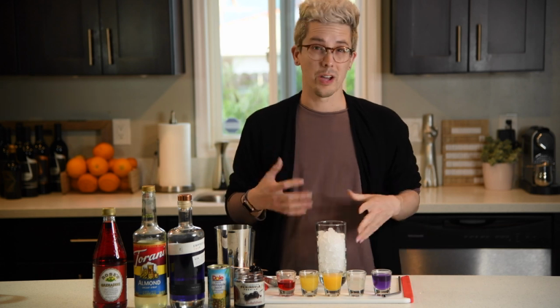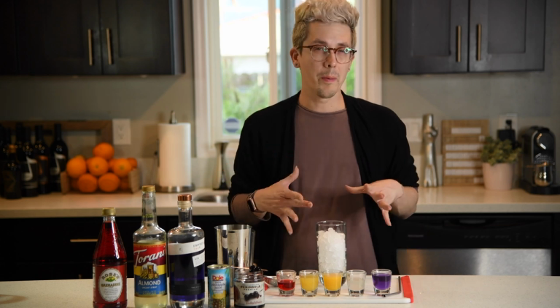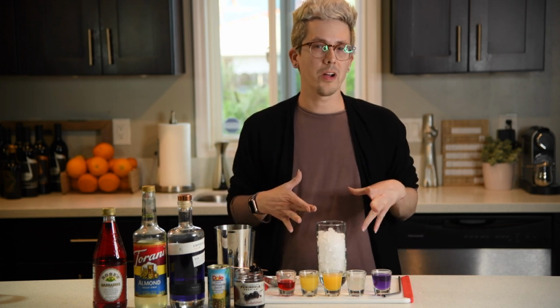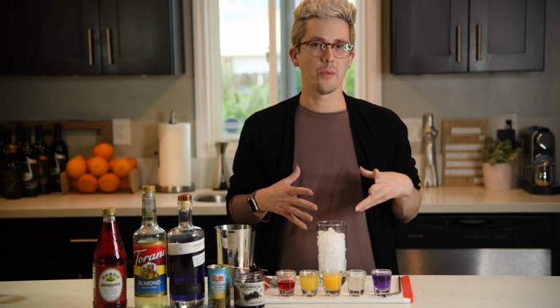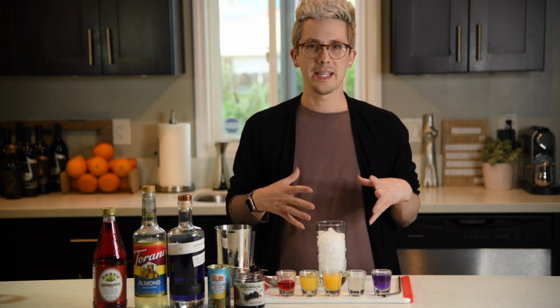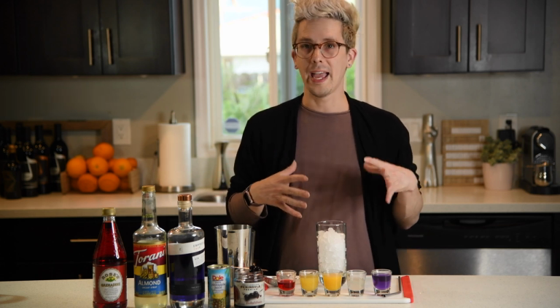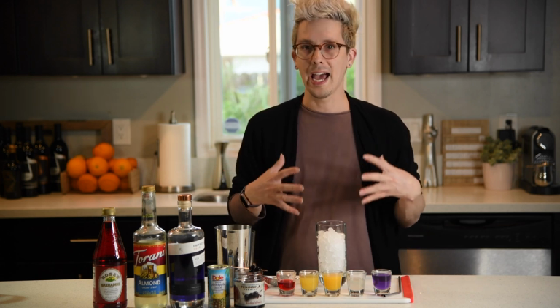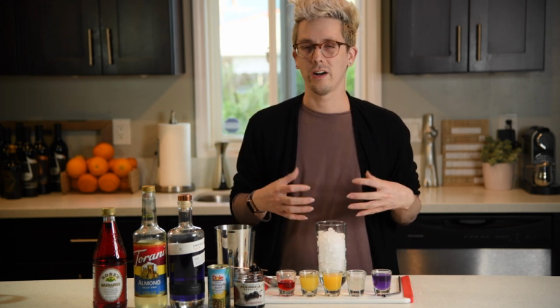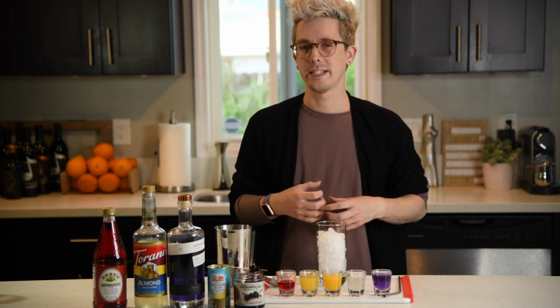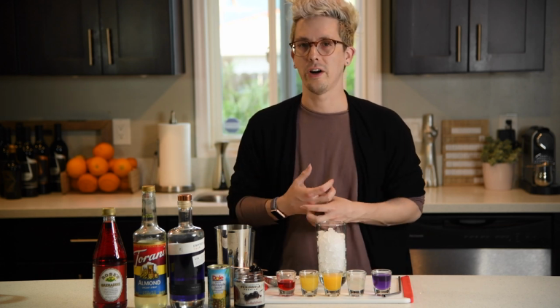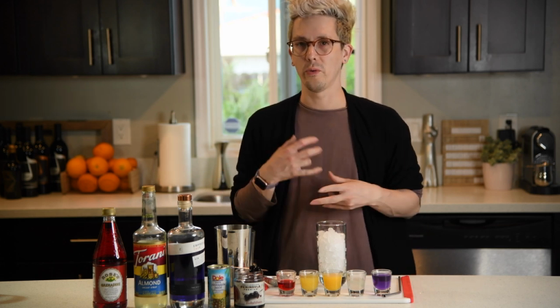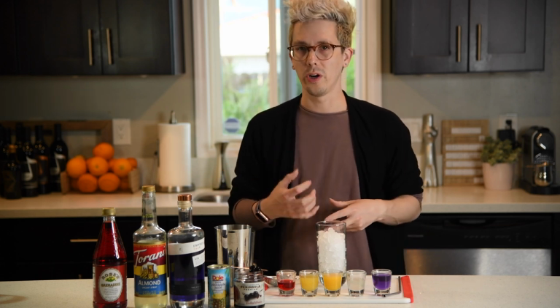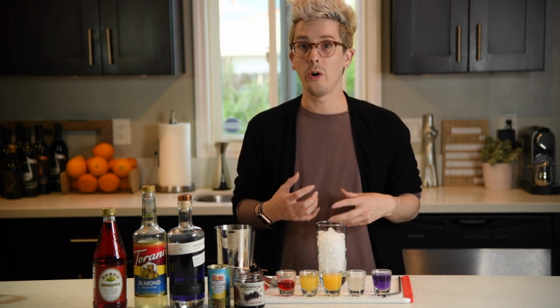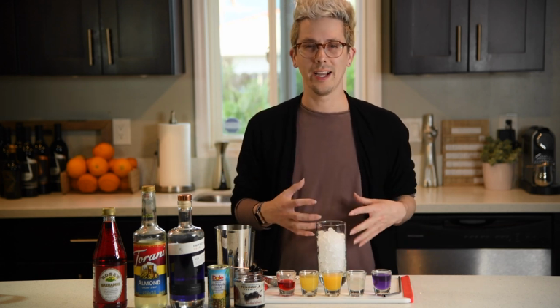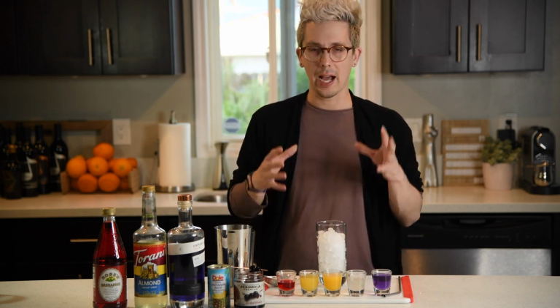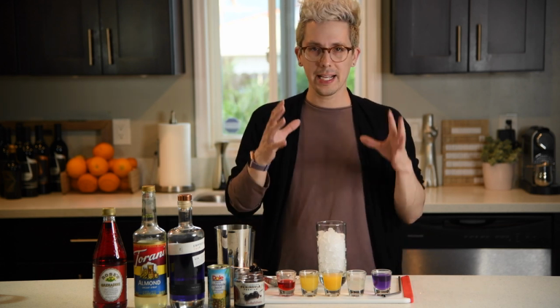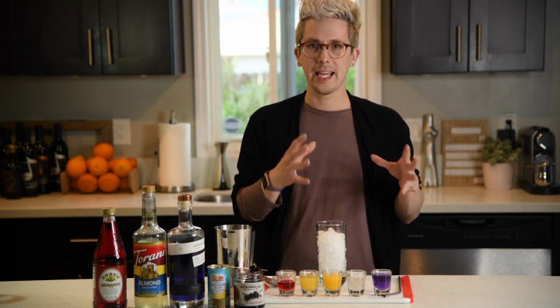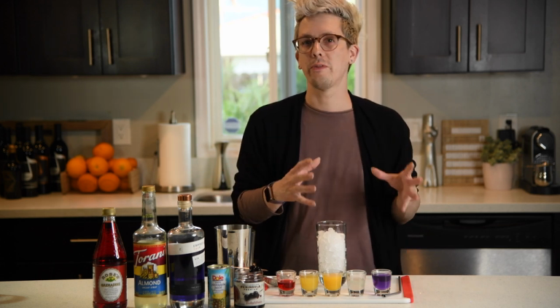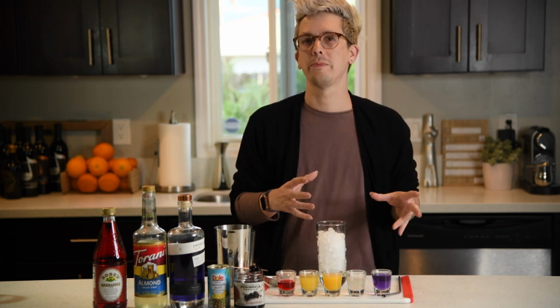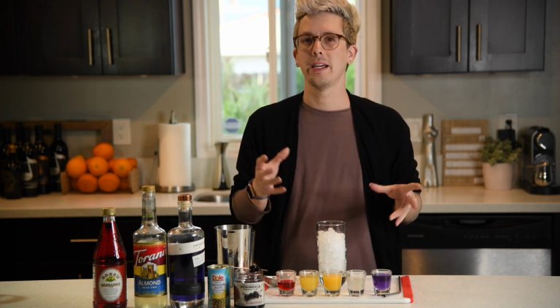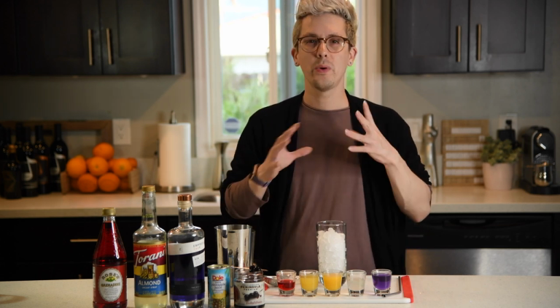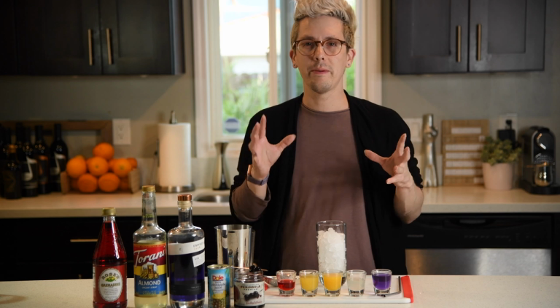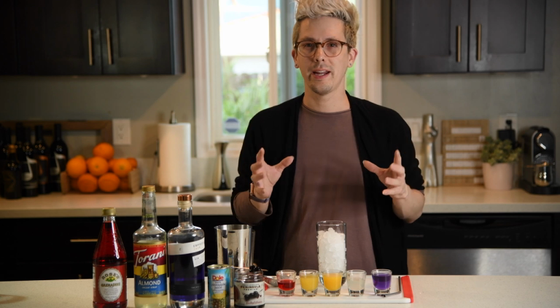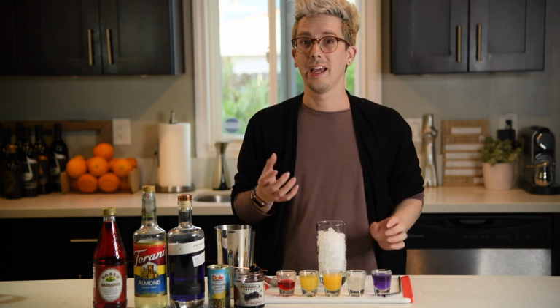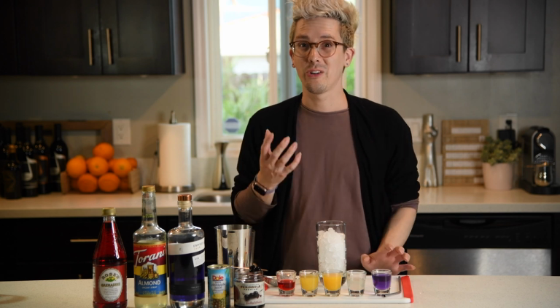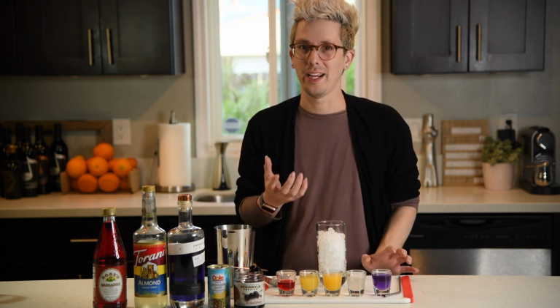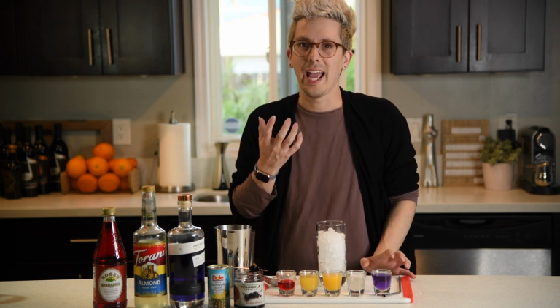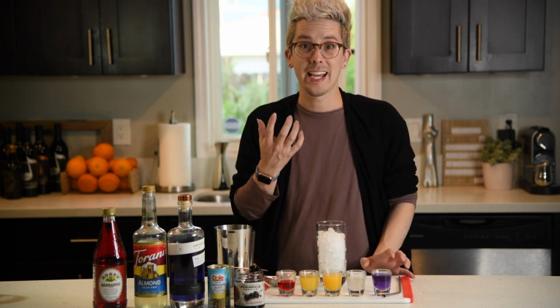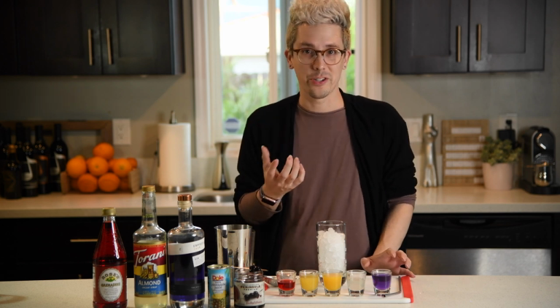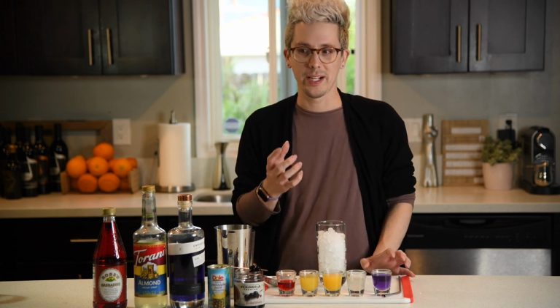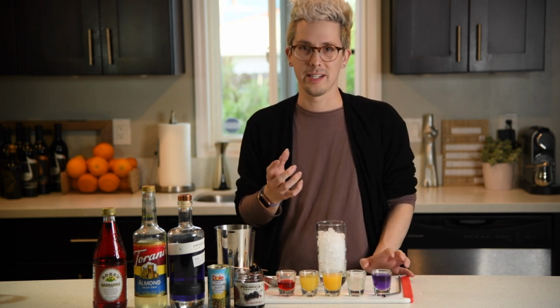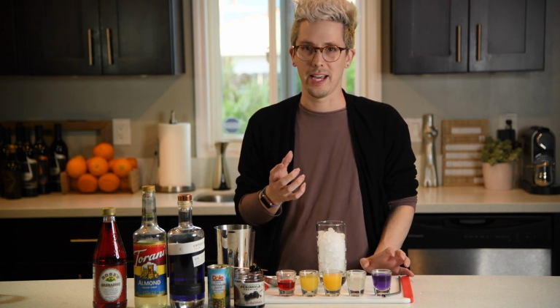I remembered on their website they had a cocktail called the Royal Hawaiian. I could take that recipe, tweak it a bit, and create a Tatooine Sunset.